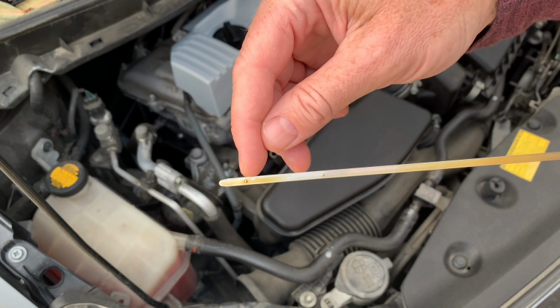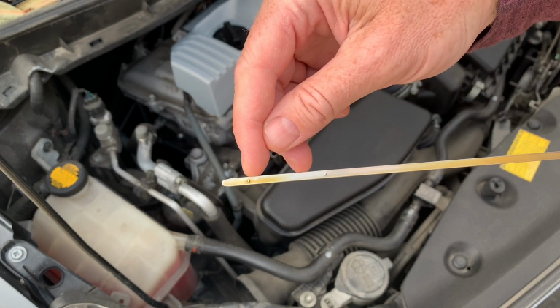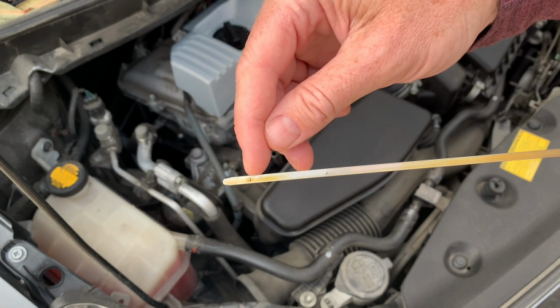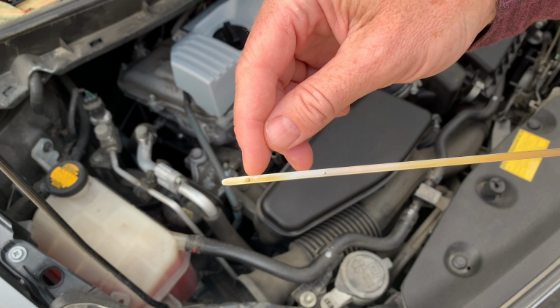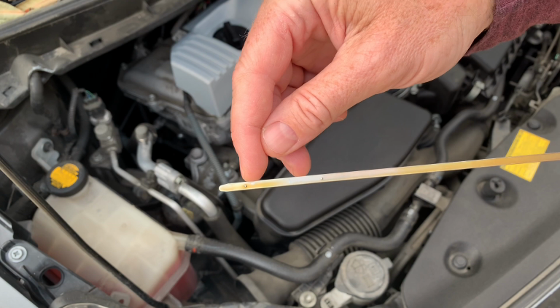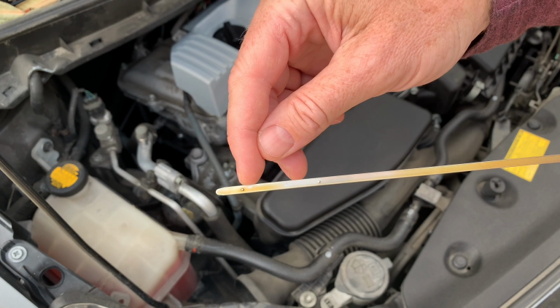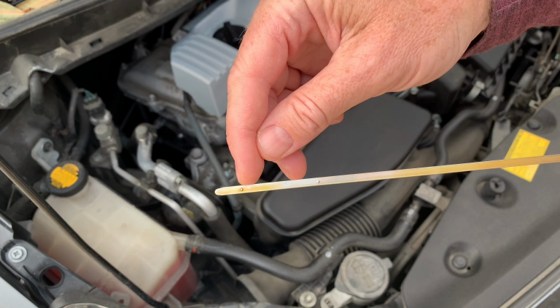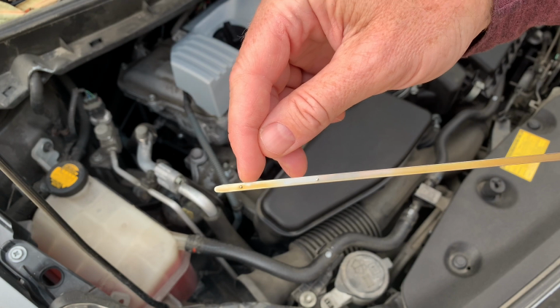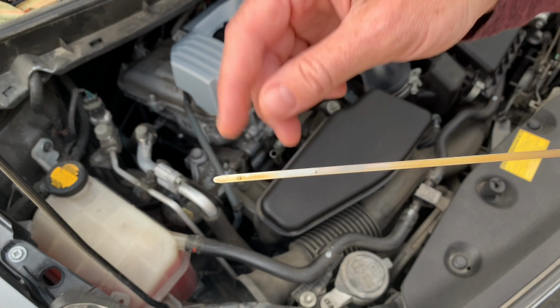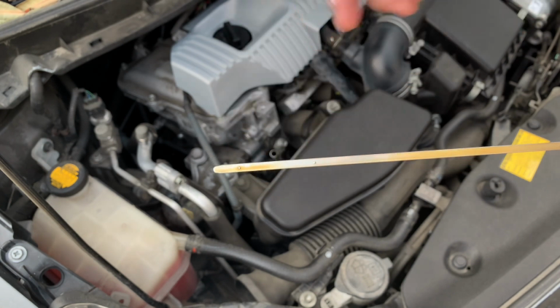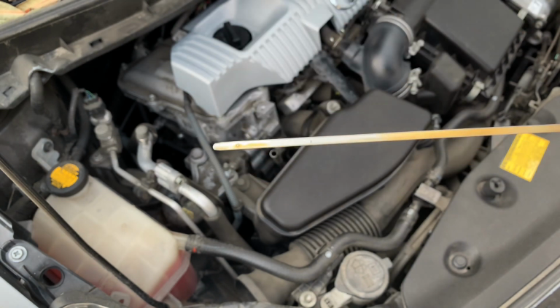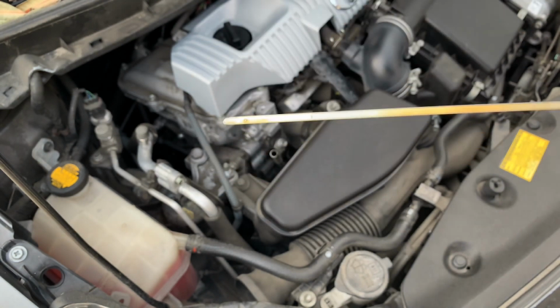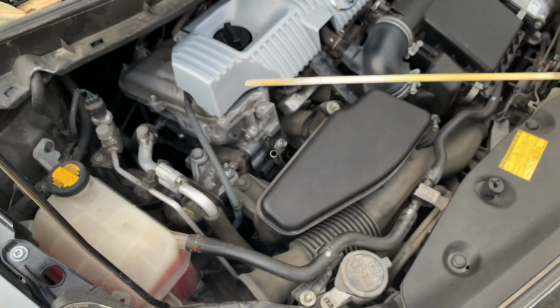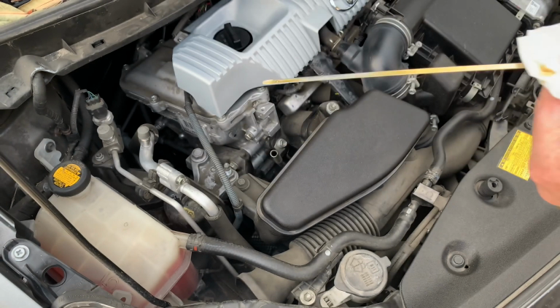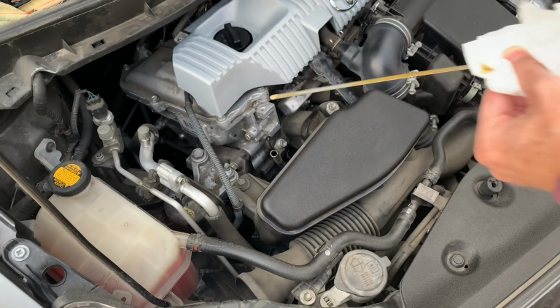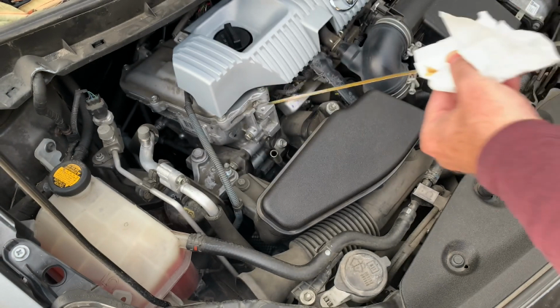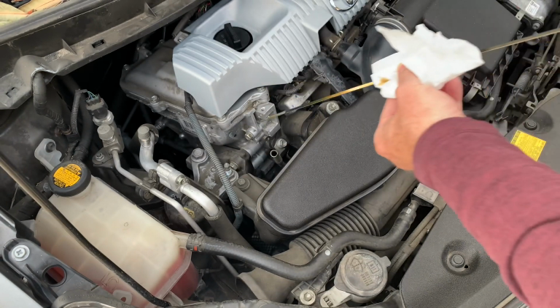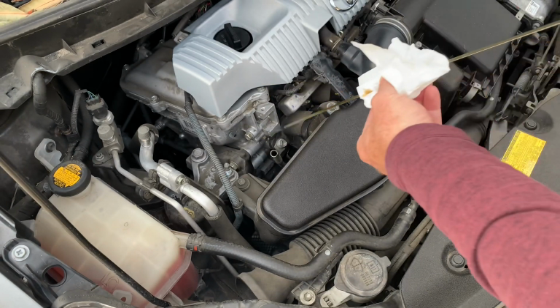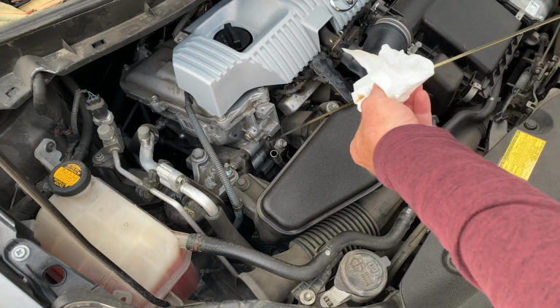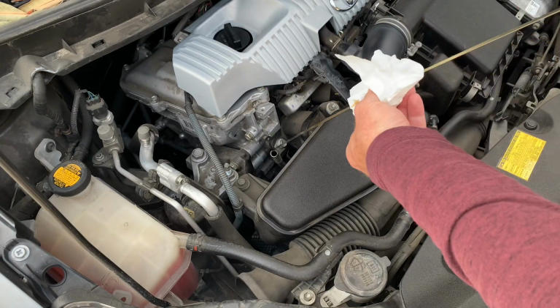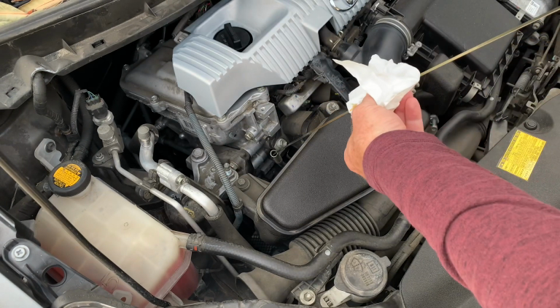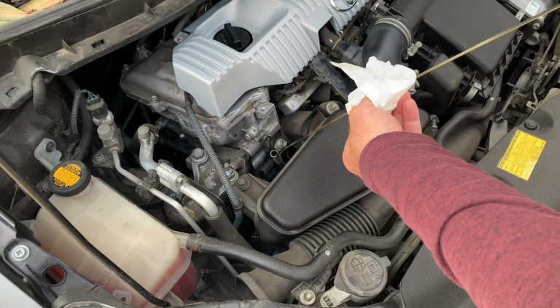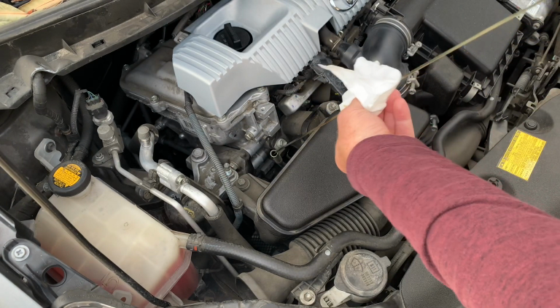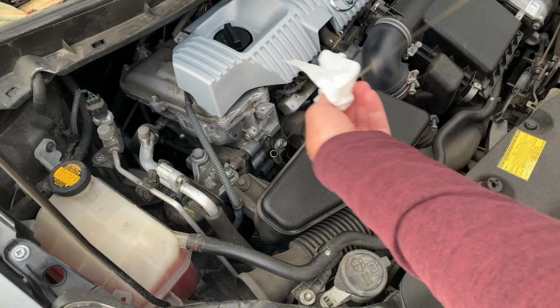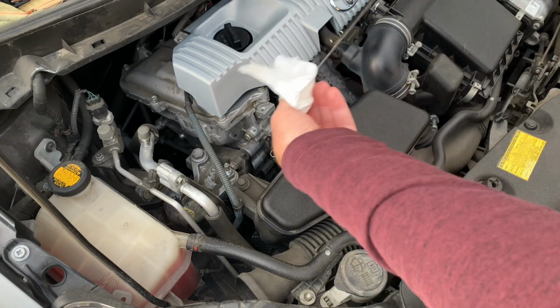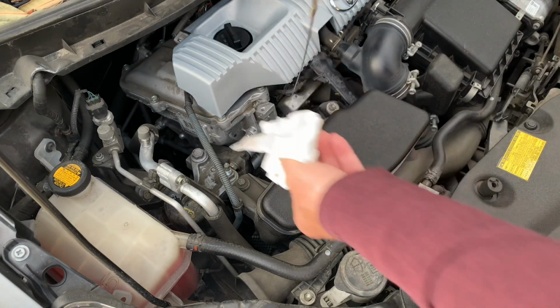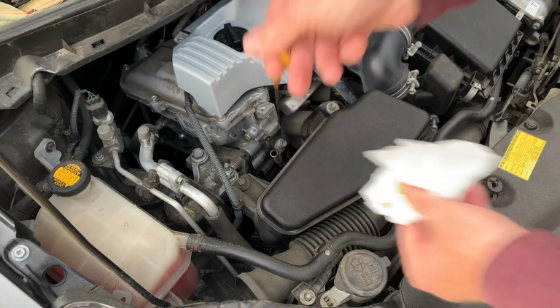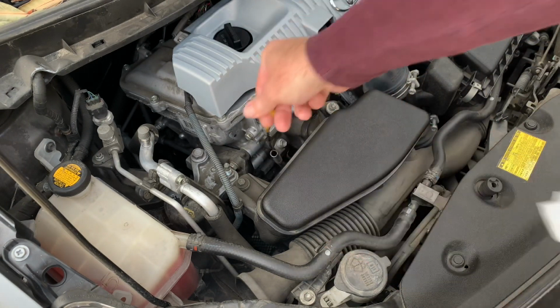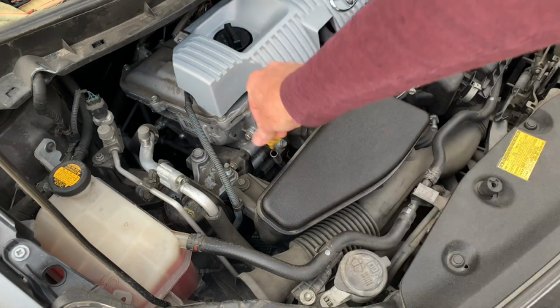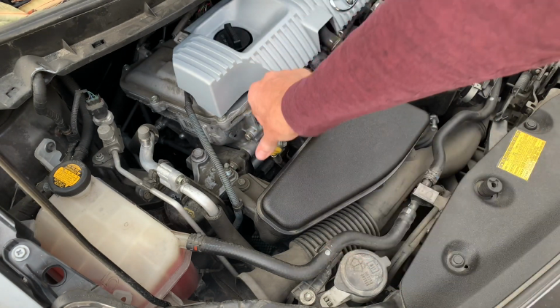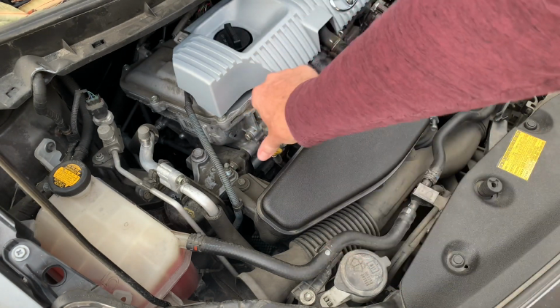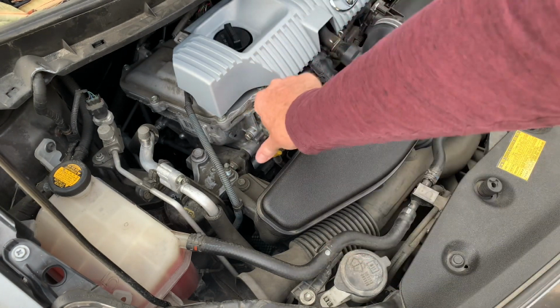So I should really add a little bit more oil and just get it up to the top mark on this particular car.